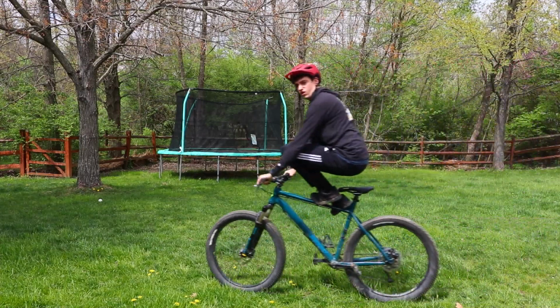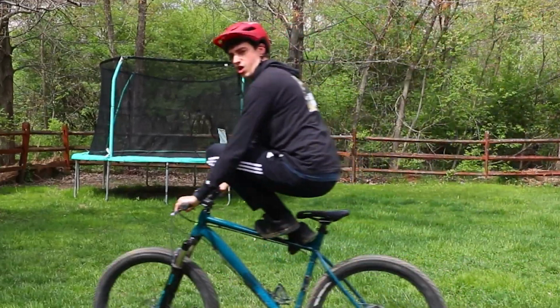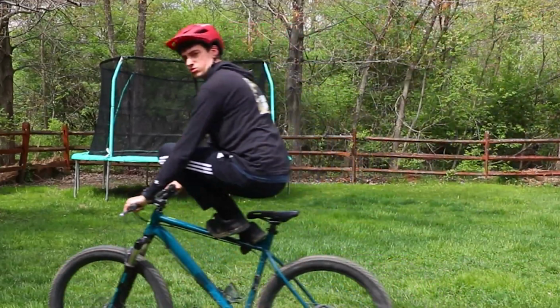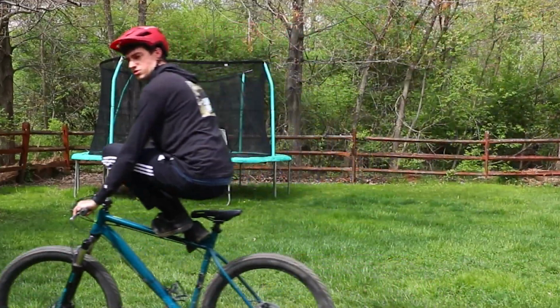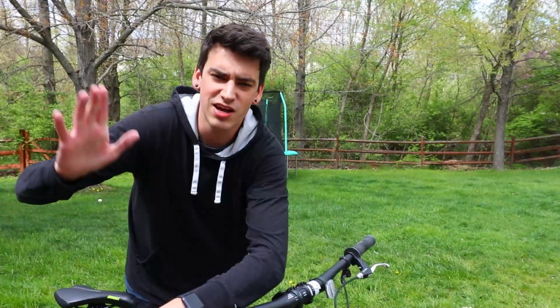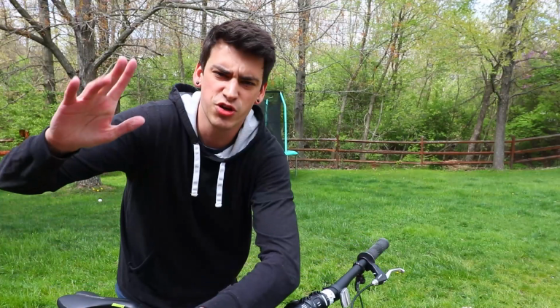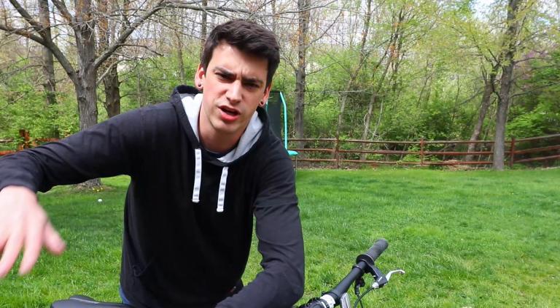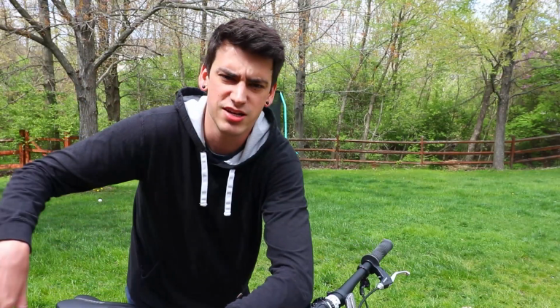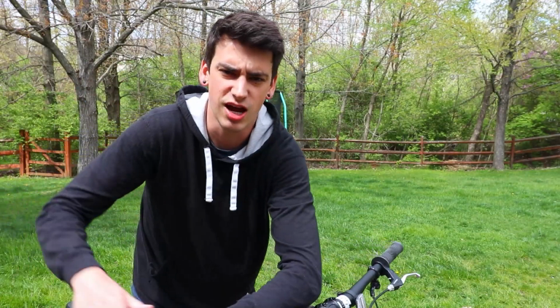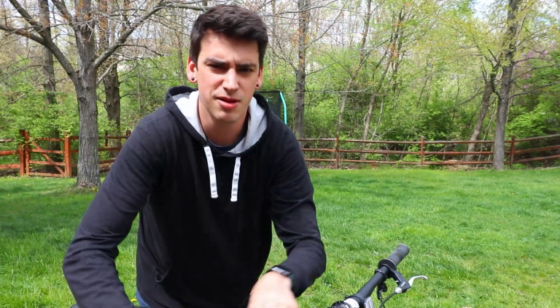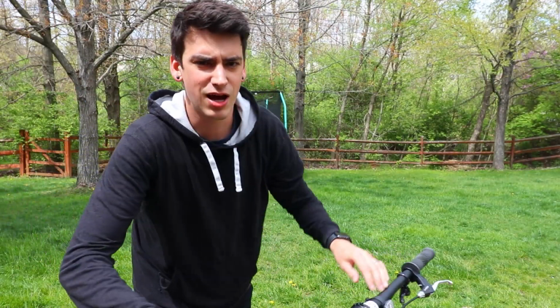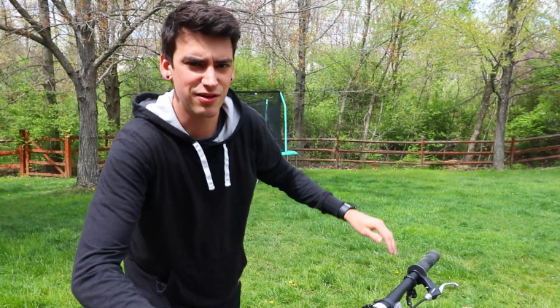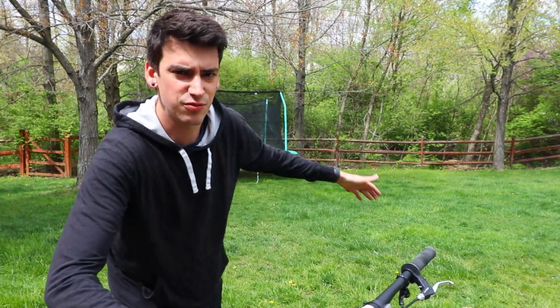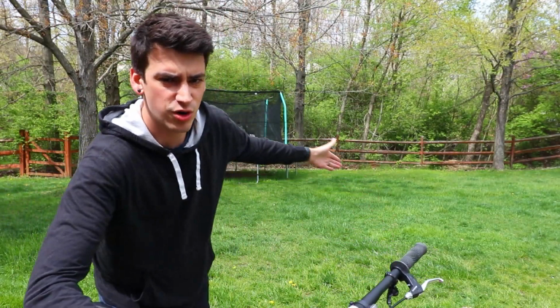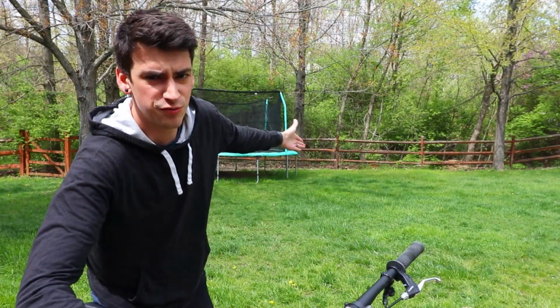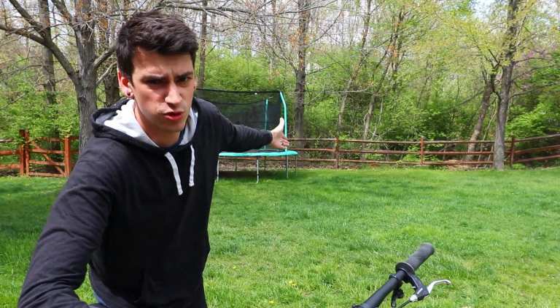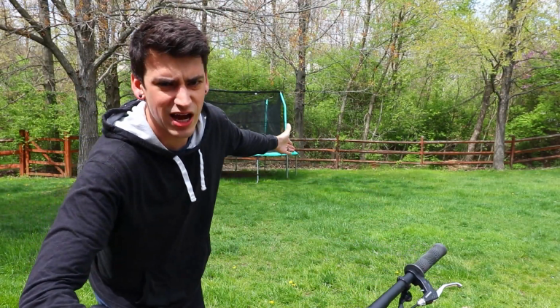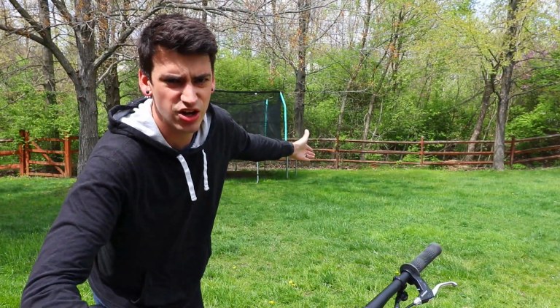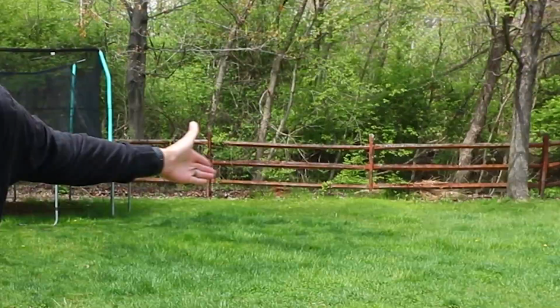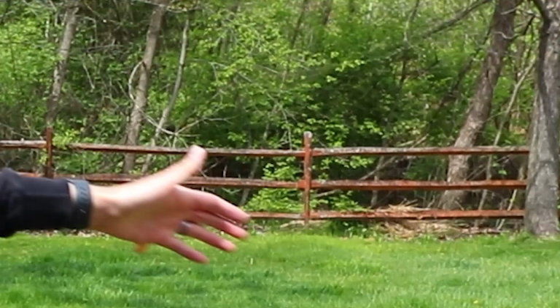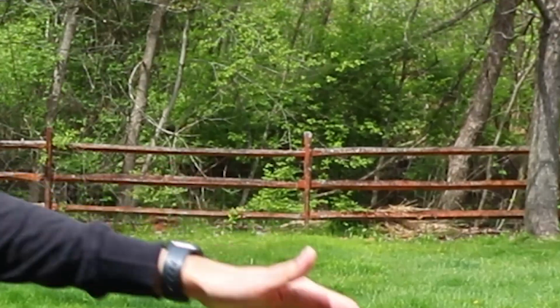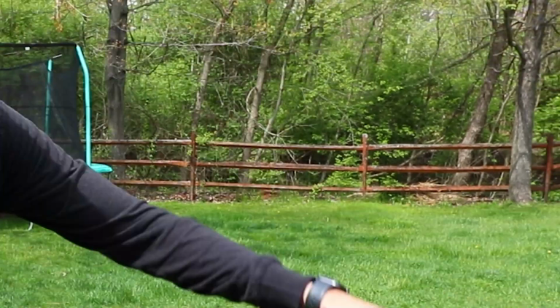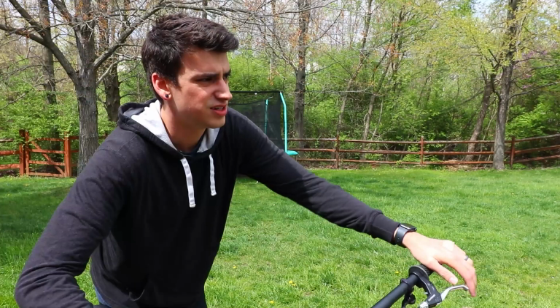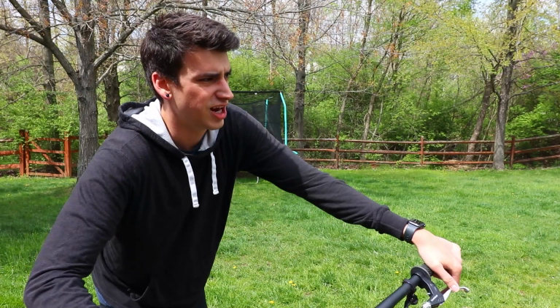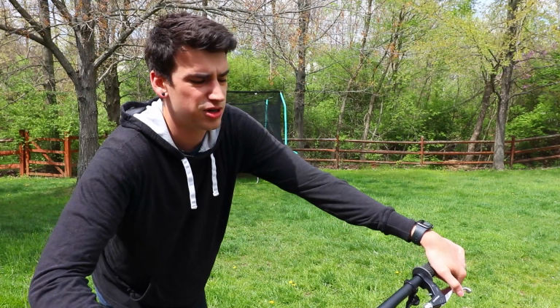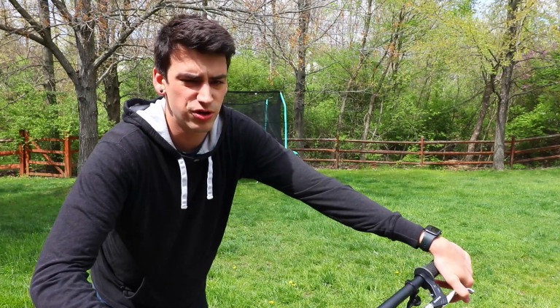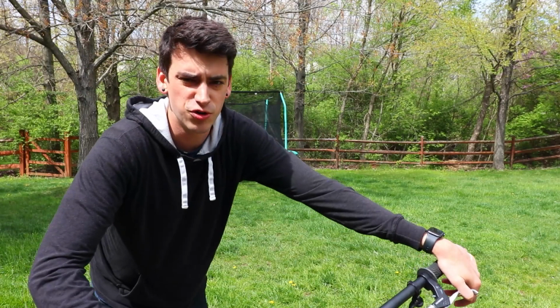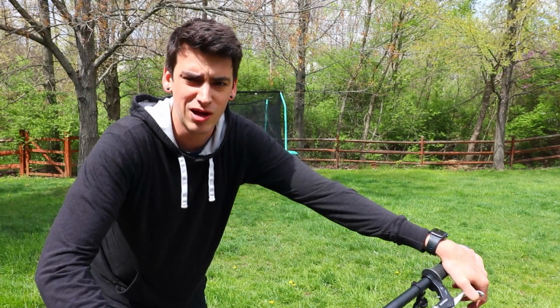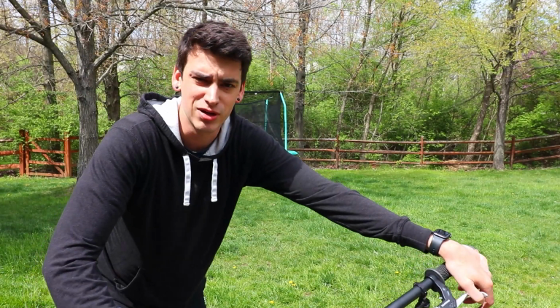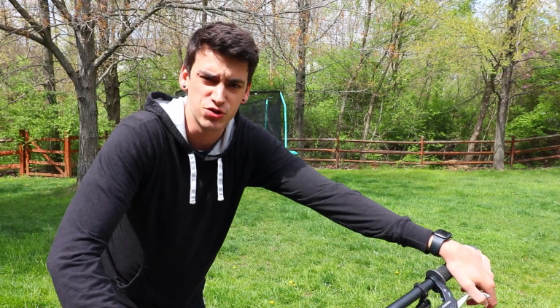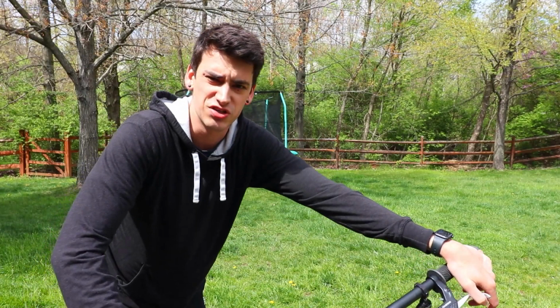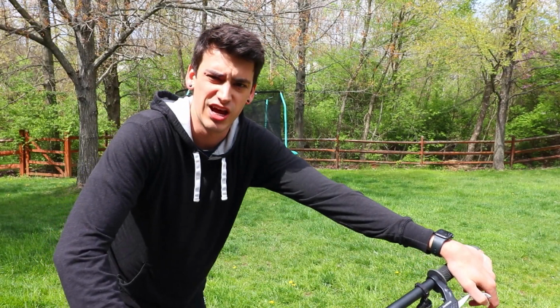Hello! How's it going guys? I'm in my wonderful backyard and I'm gonna learn a new mountain bike trick today.